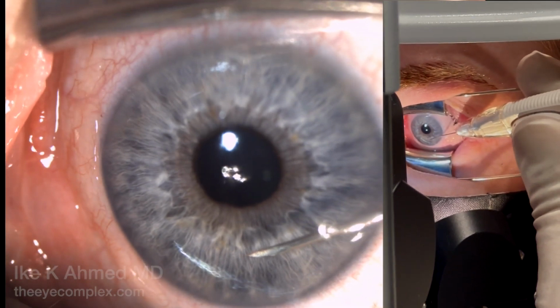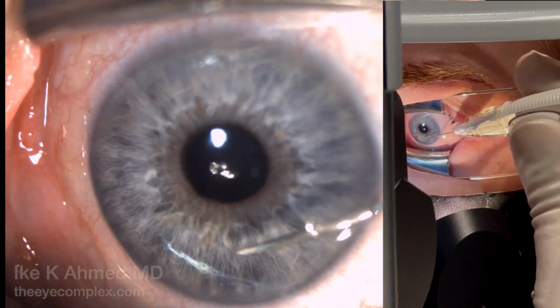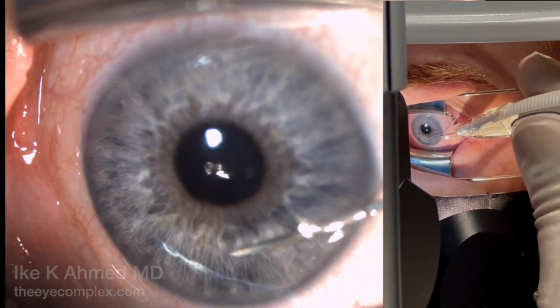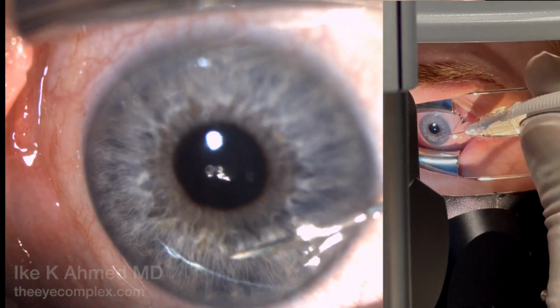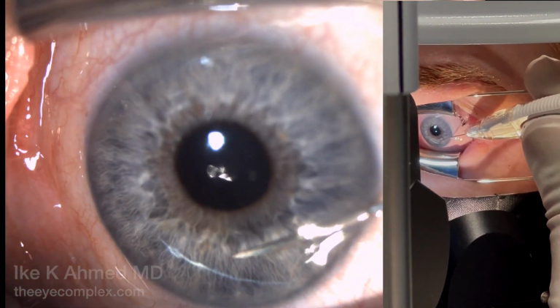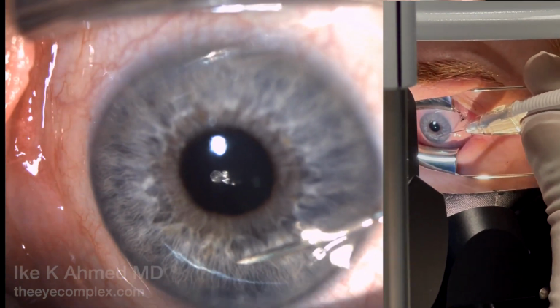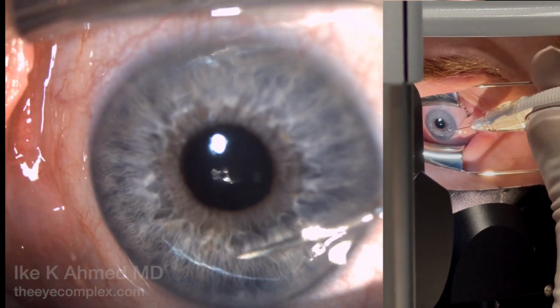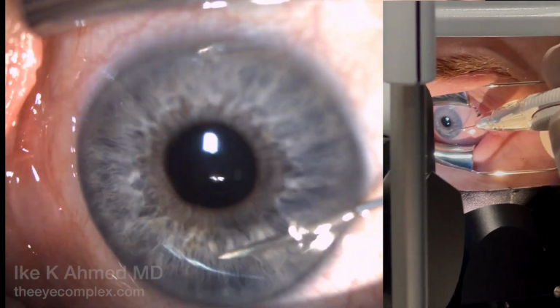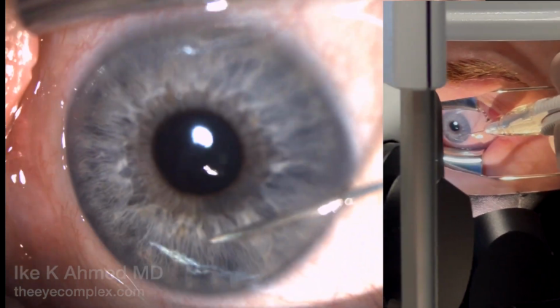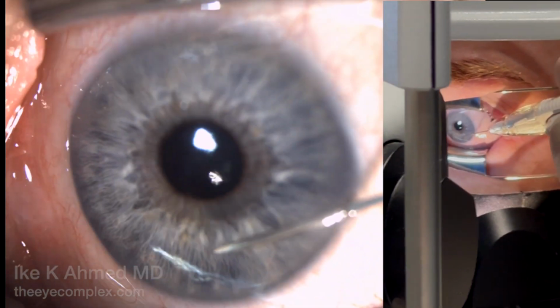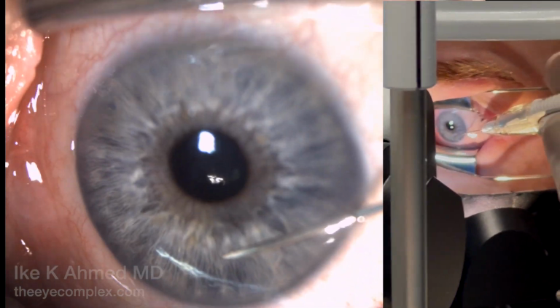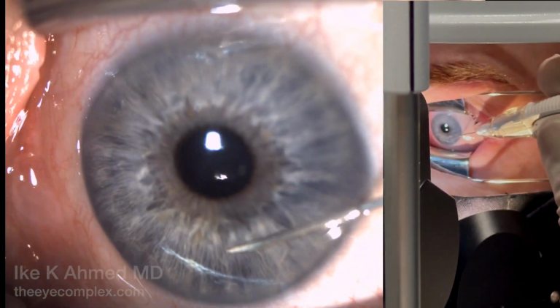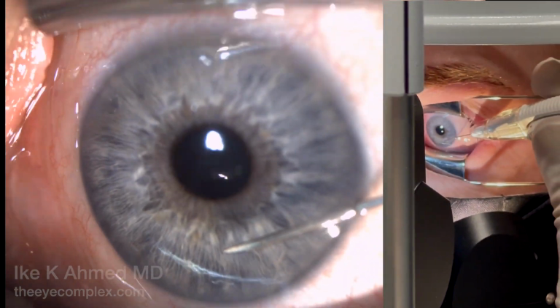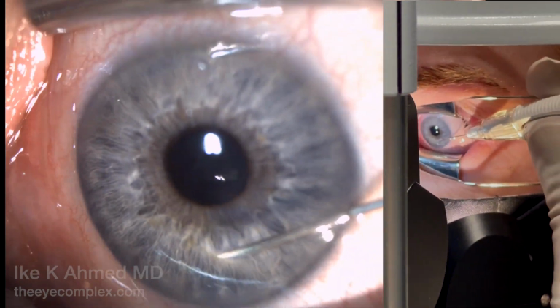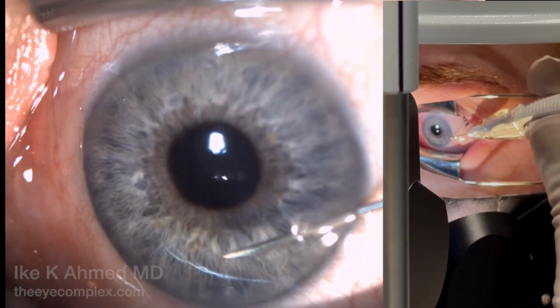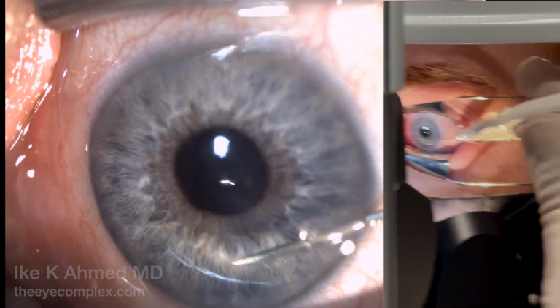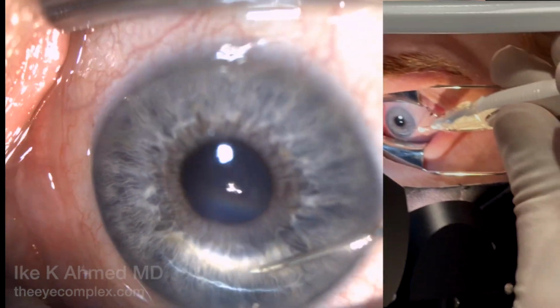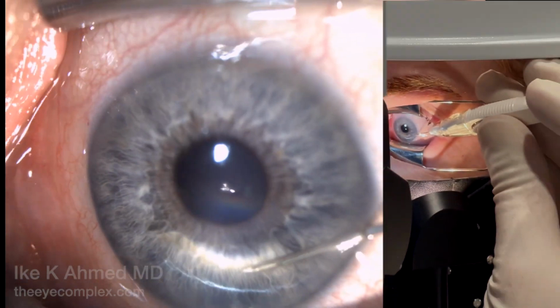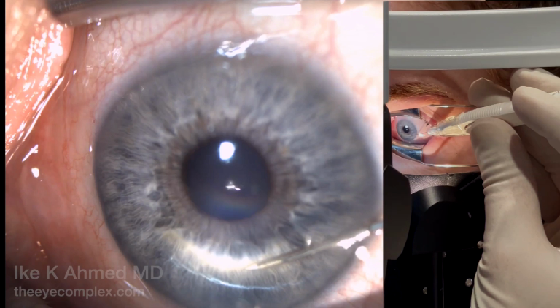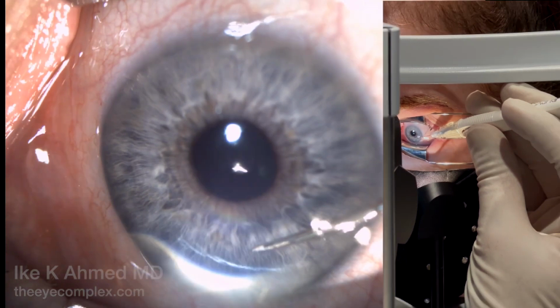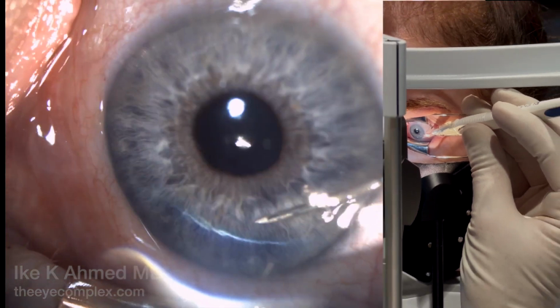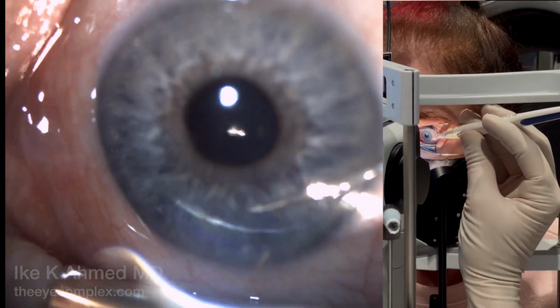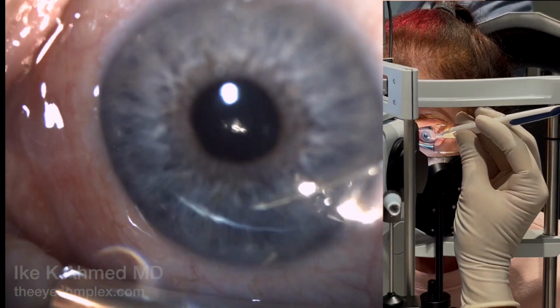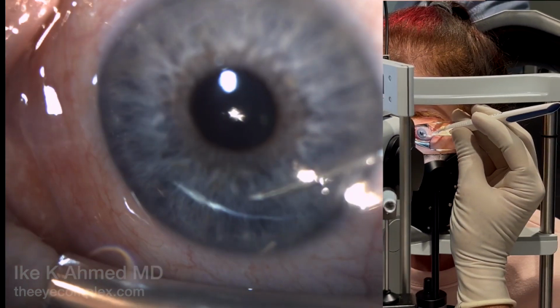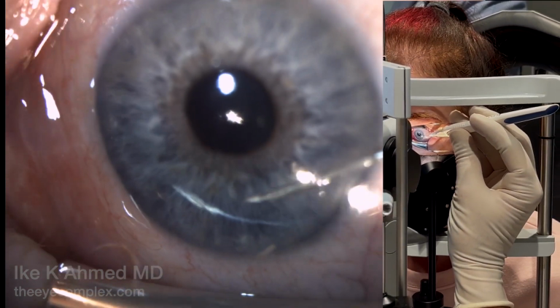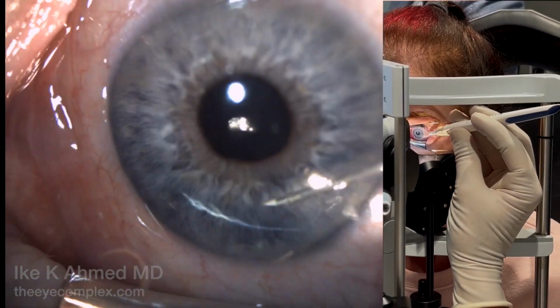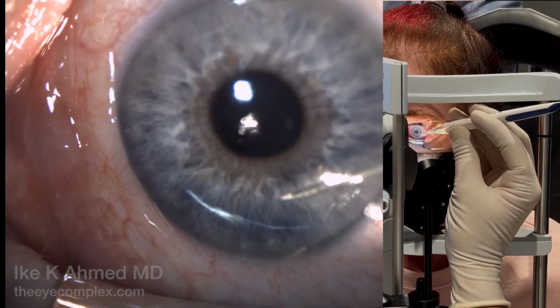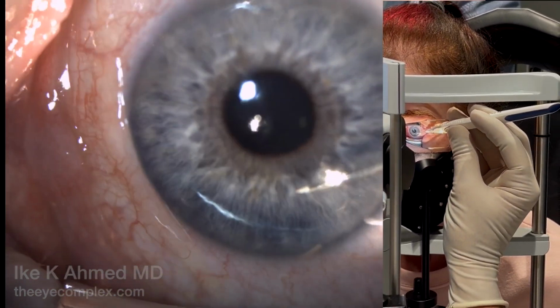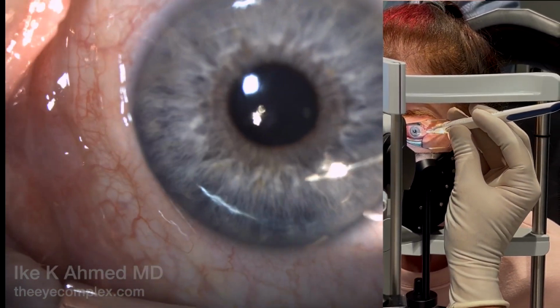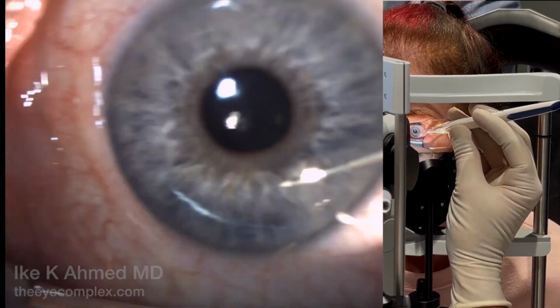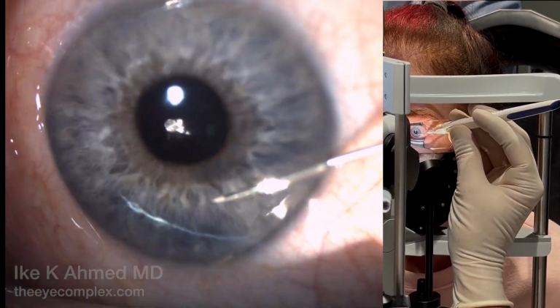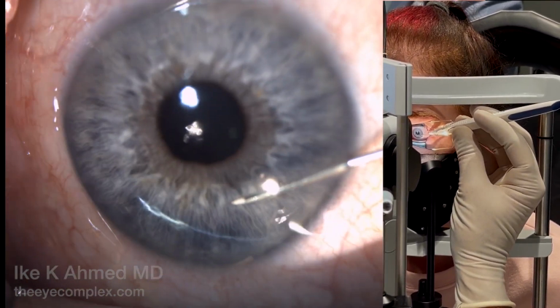It's important to stay away from the pupil and enter at least two bevel lengths into the anterior chamber. Once we're there, we'll push the posterior aspect of that button for a click and injection, and the implant is injected into the inferior angle.